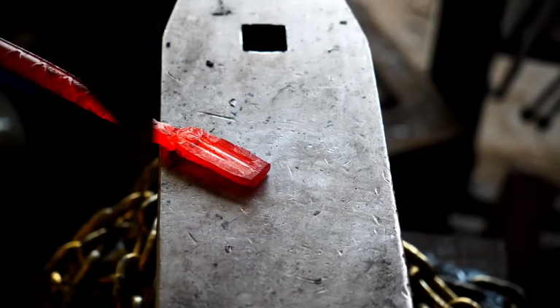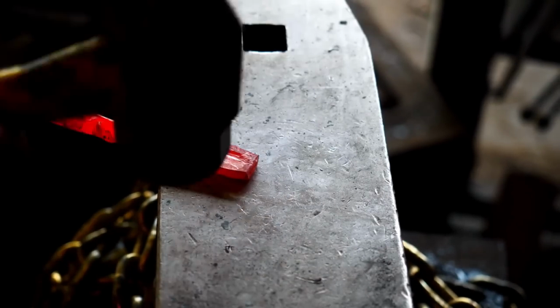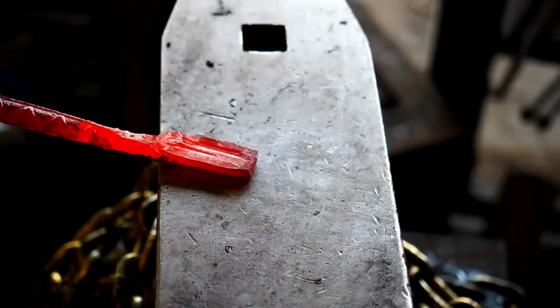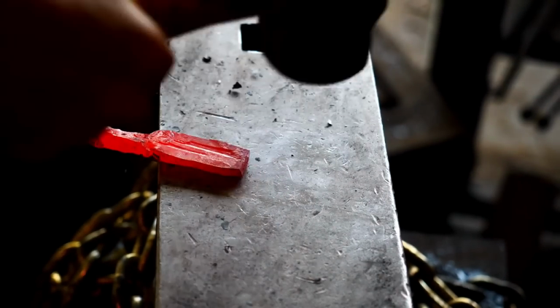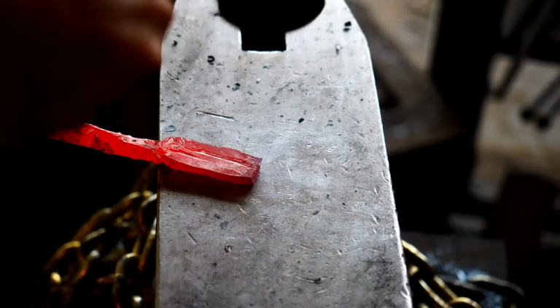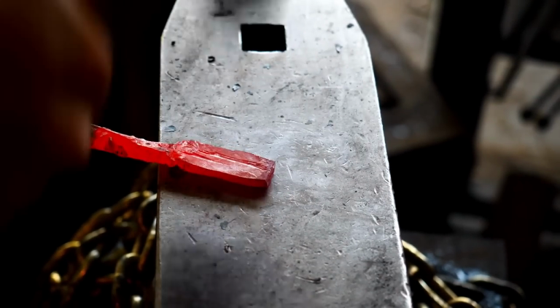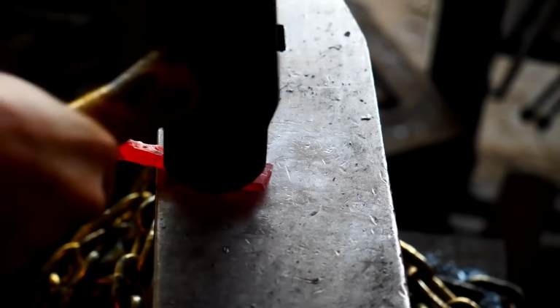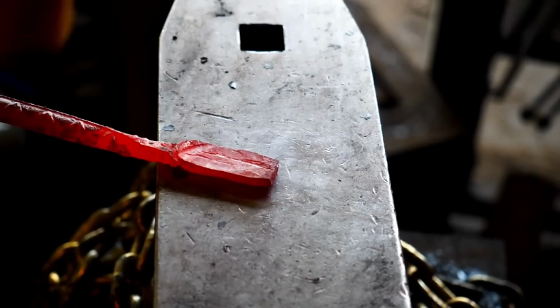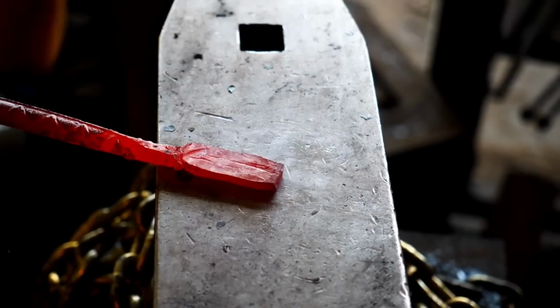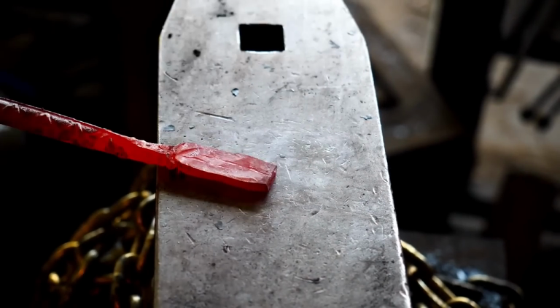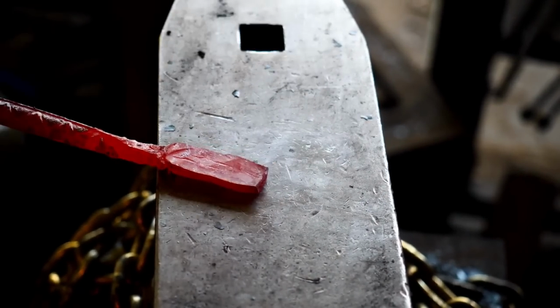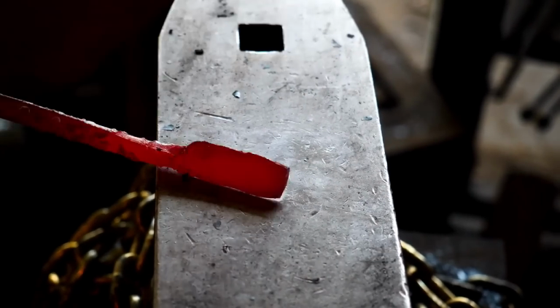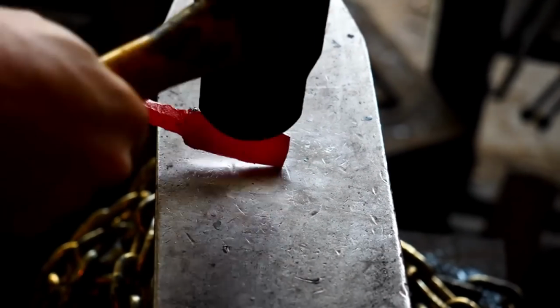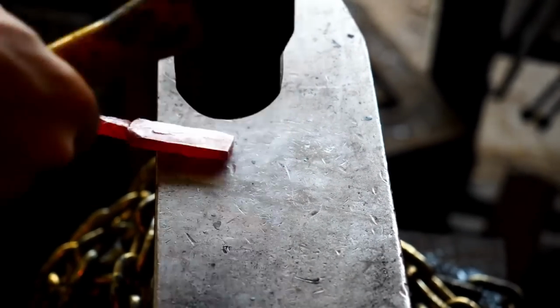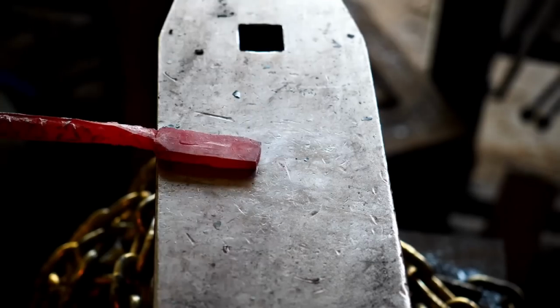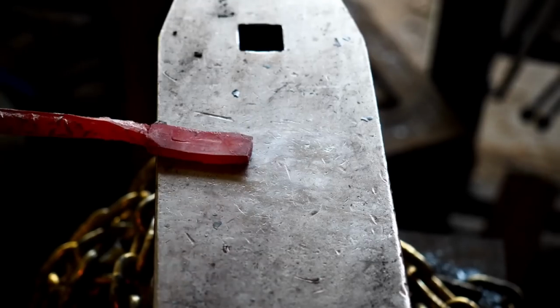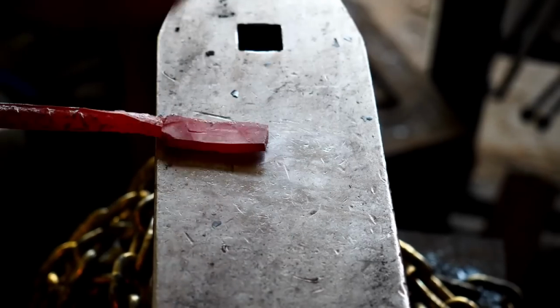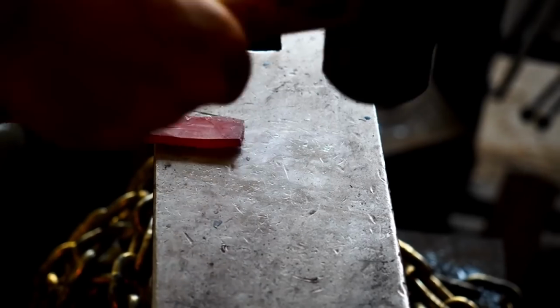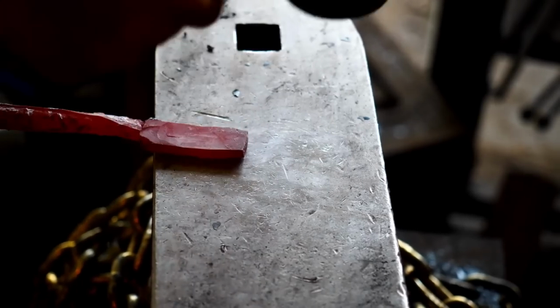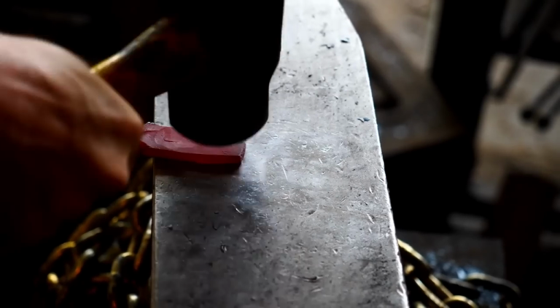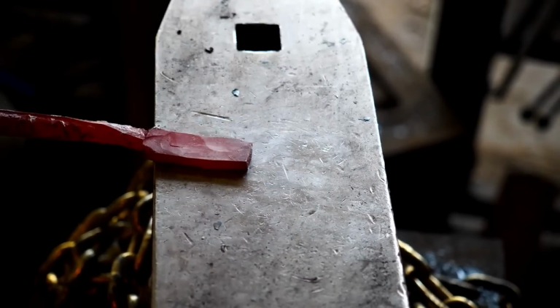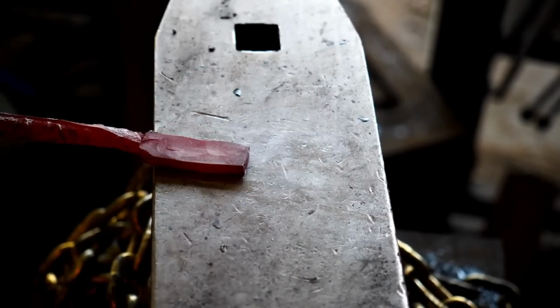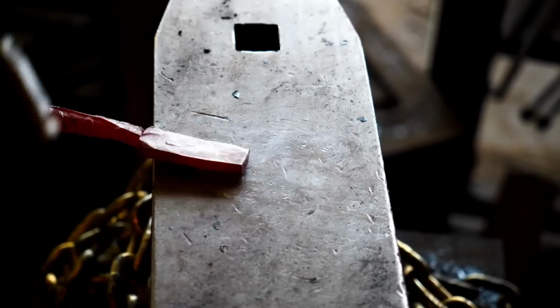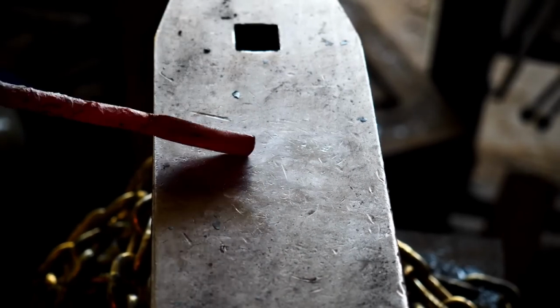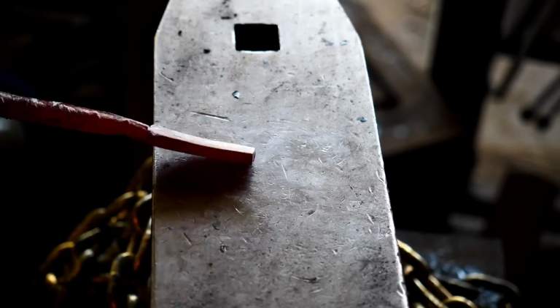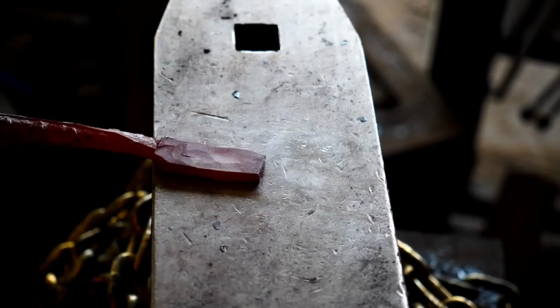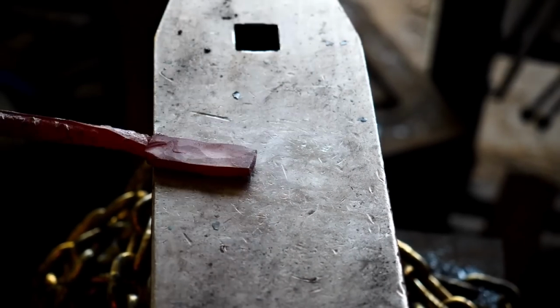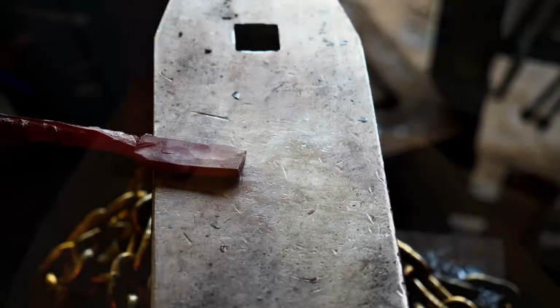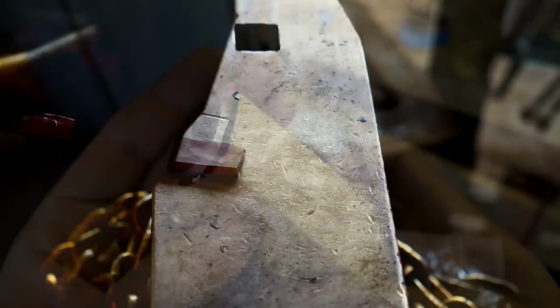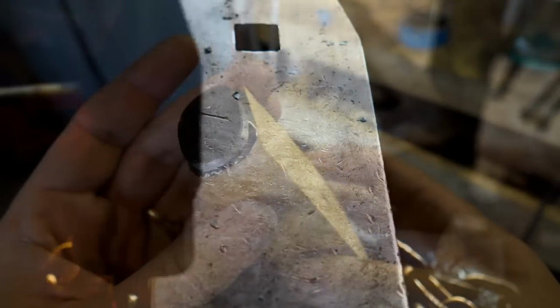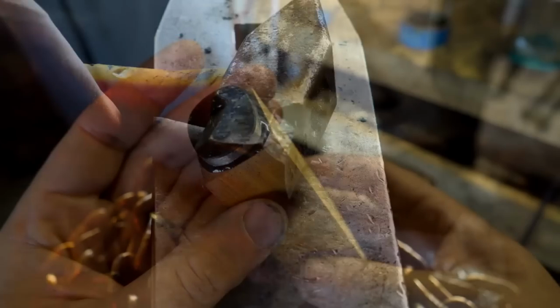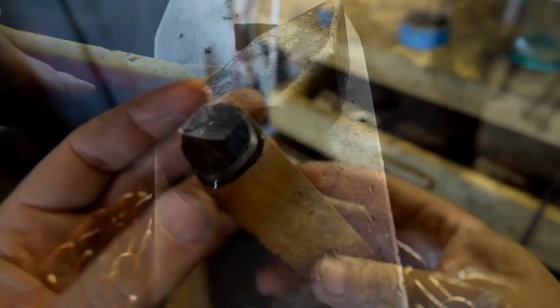Let's go back to our piece of billet that we cut off and flatten it out. We'll use it for some spacer just under the guard.